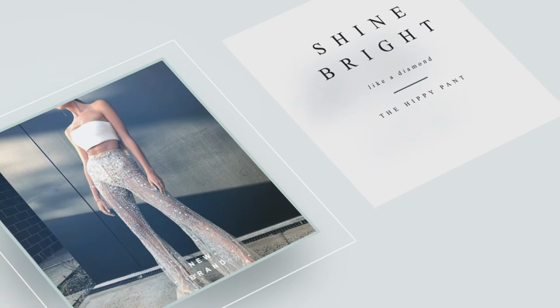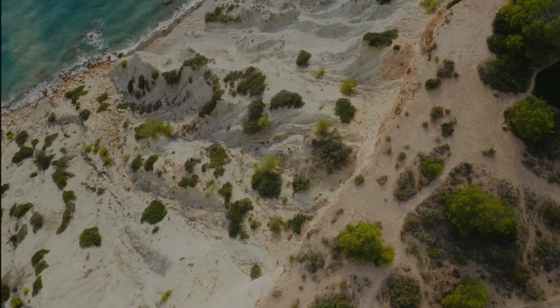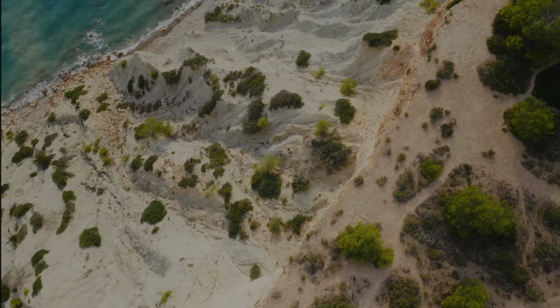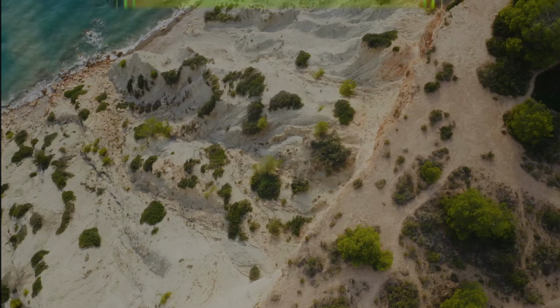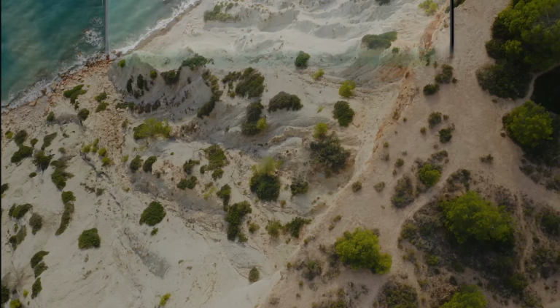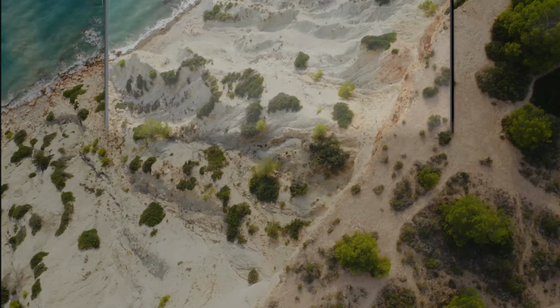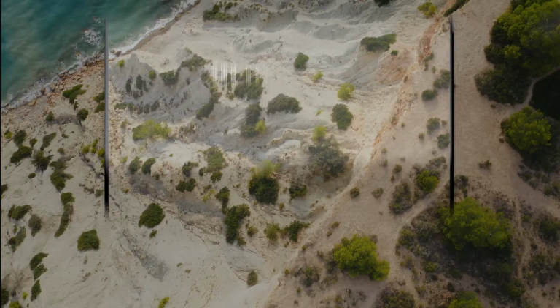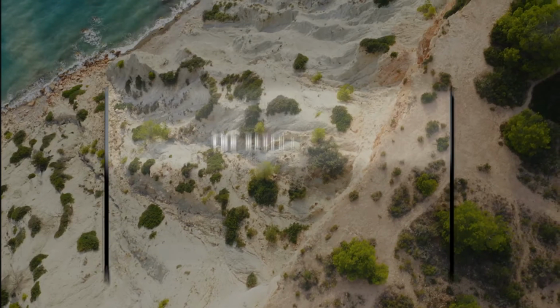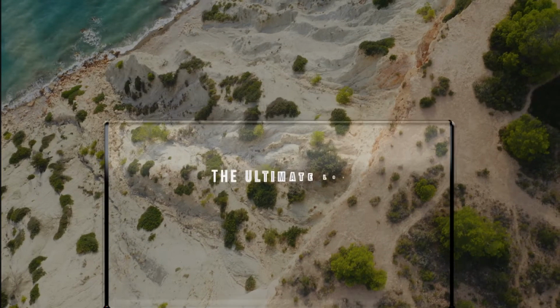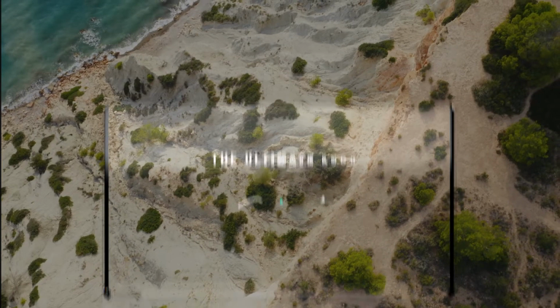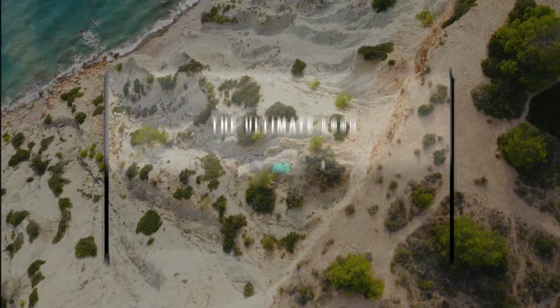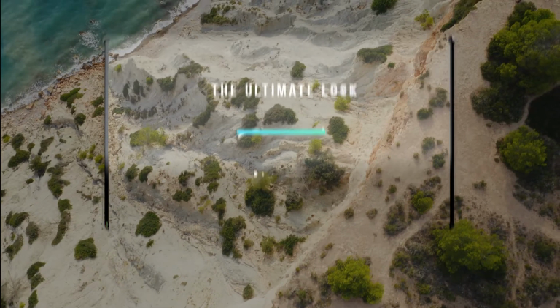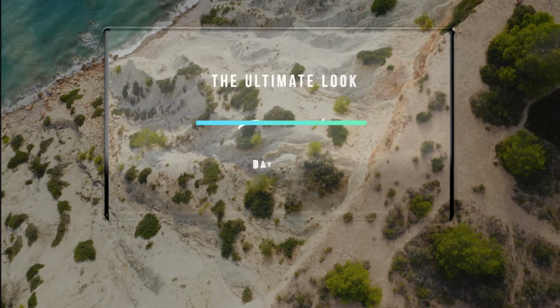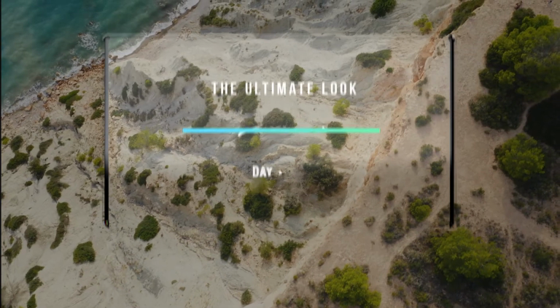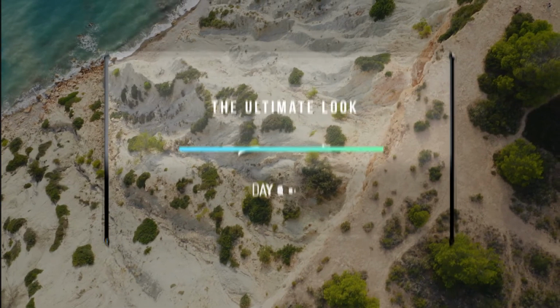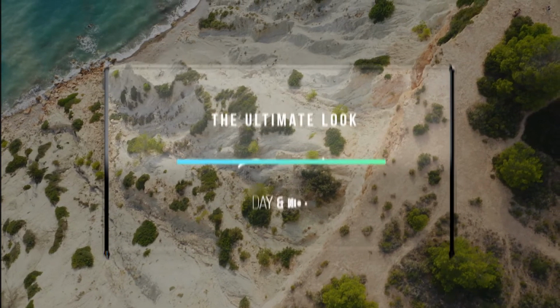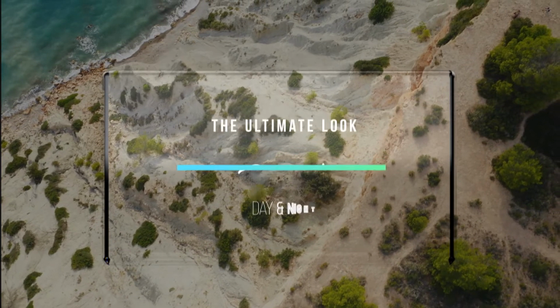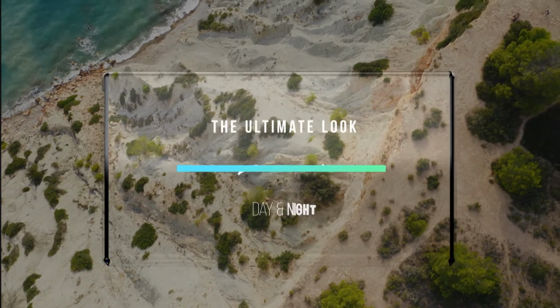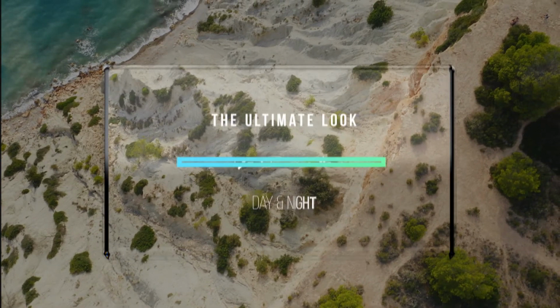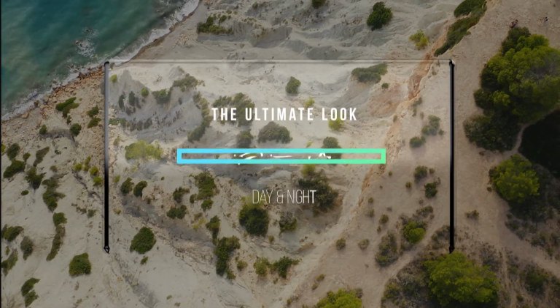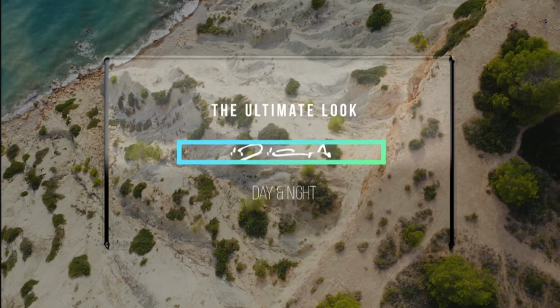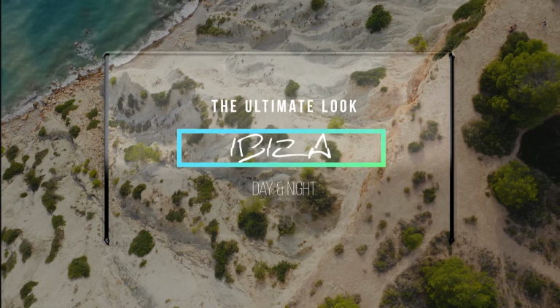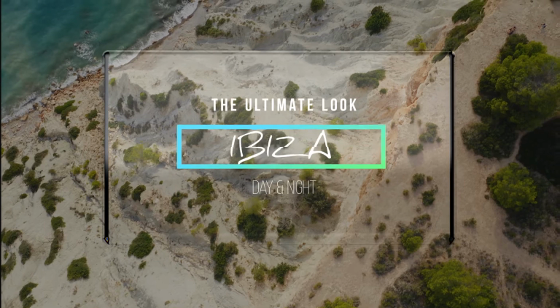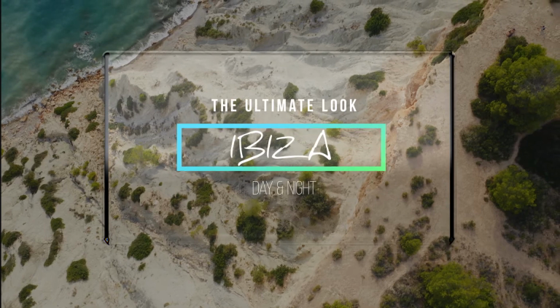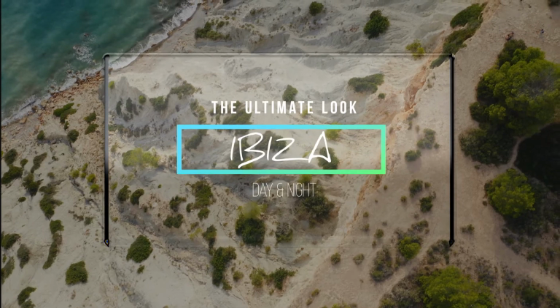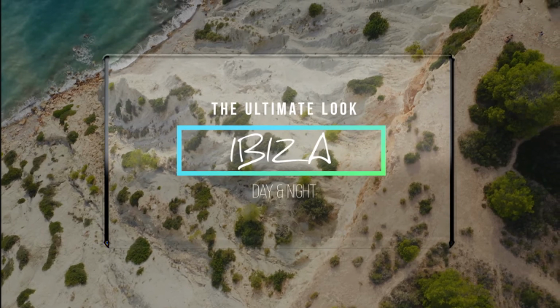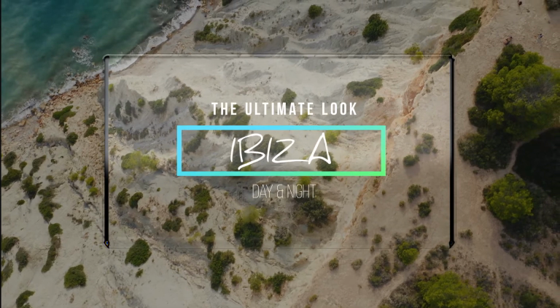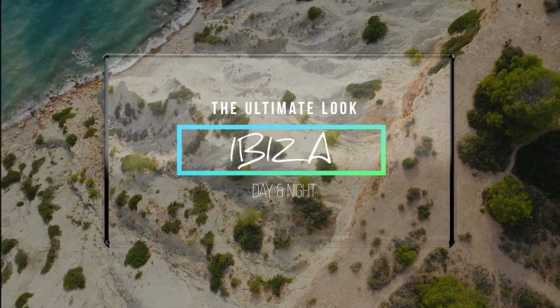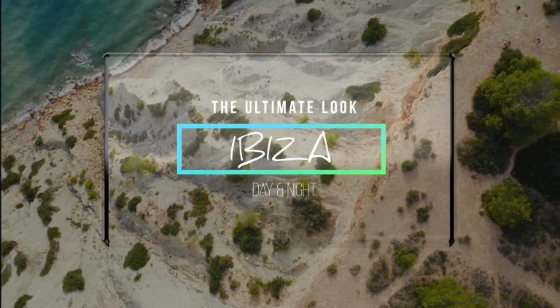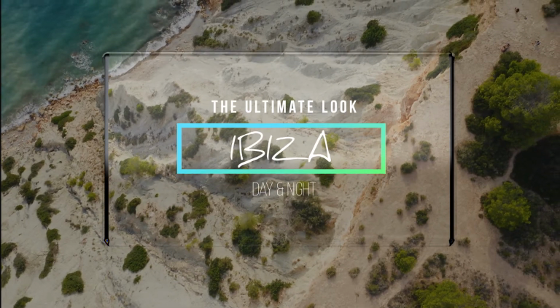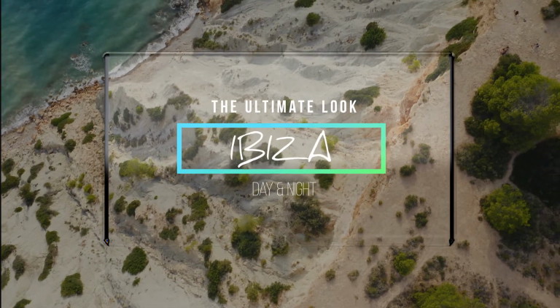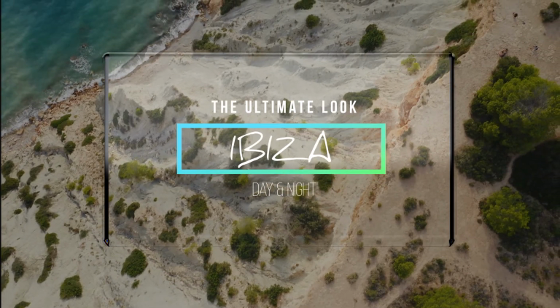And now it's time to build the ultimate Ibiza day and night look.